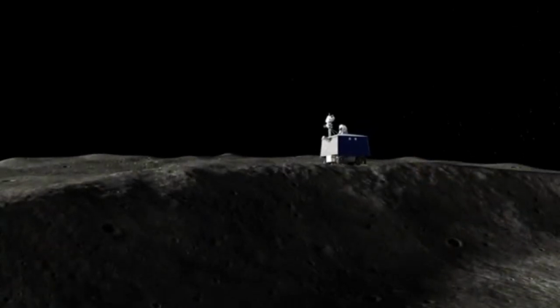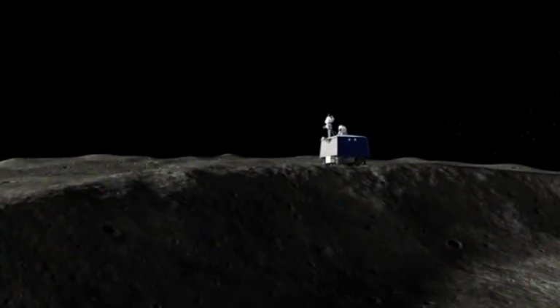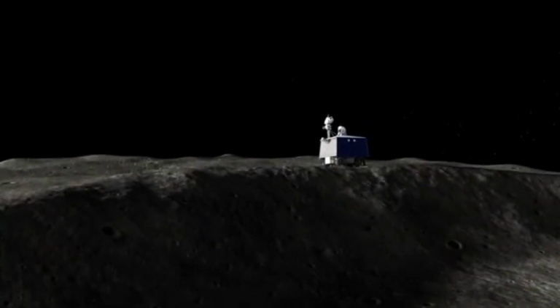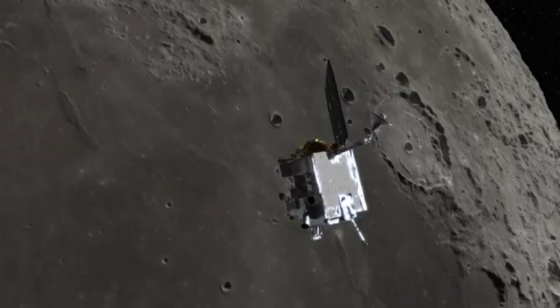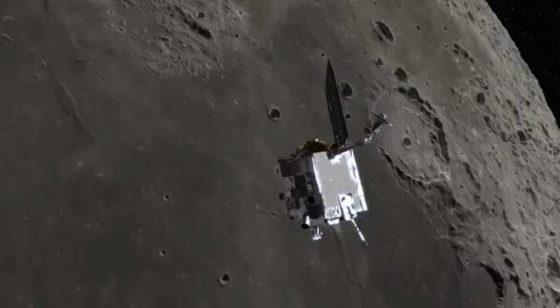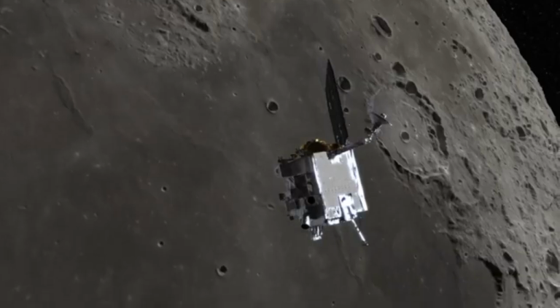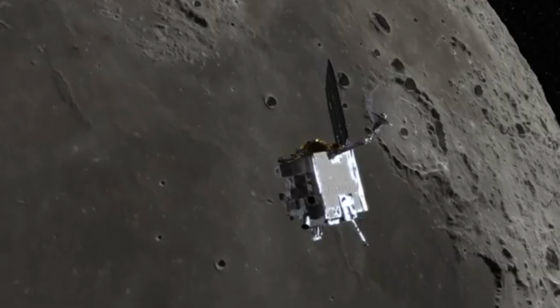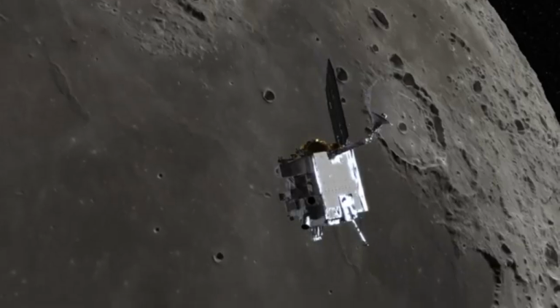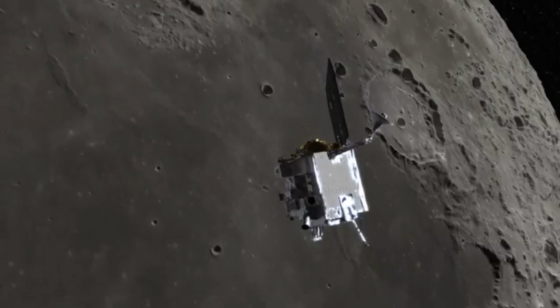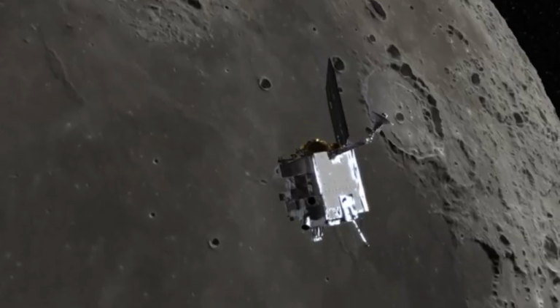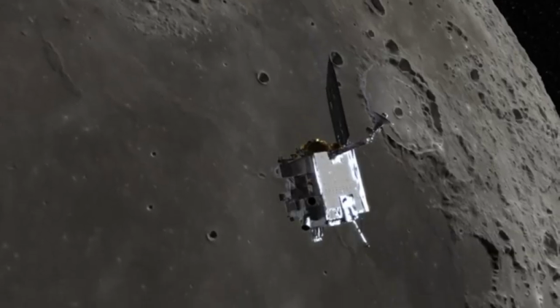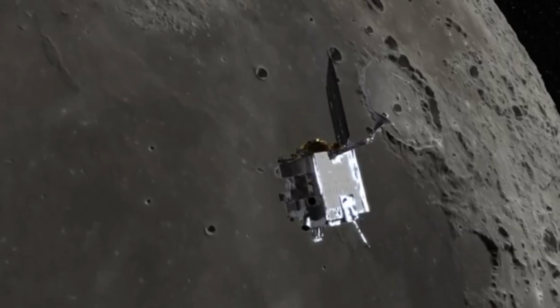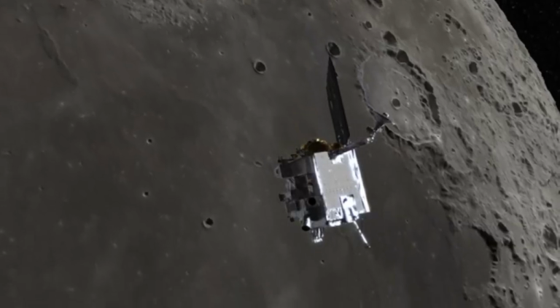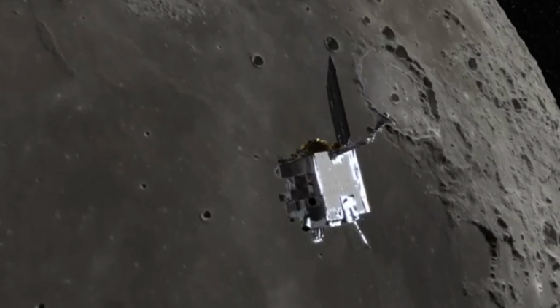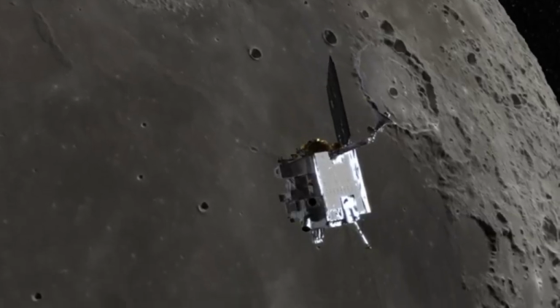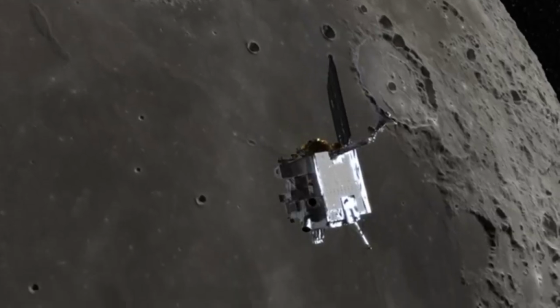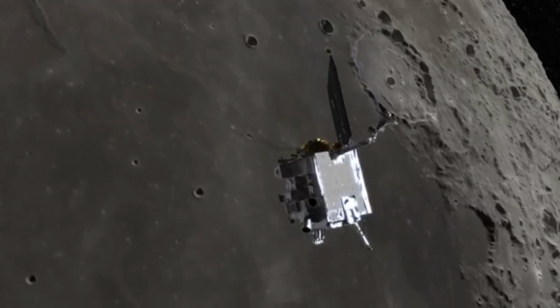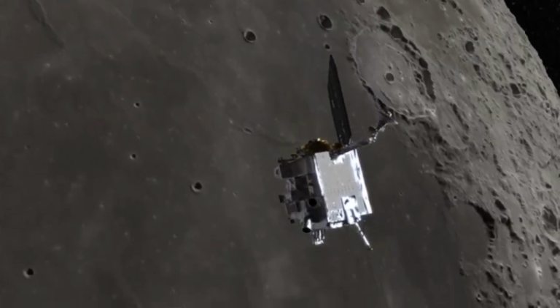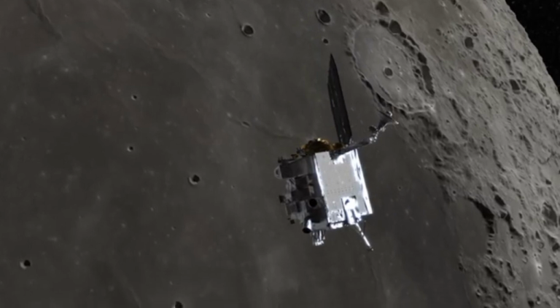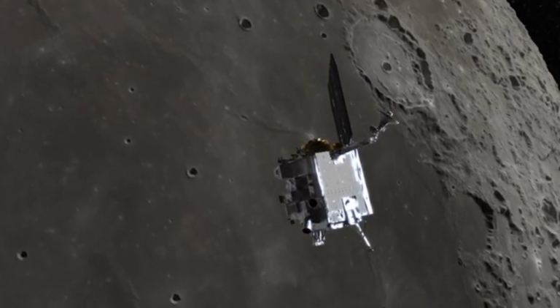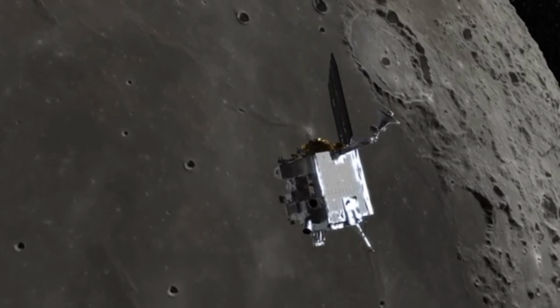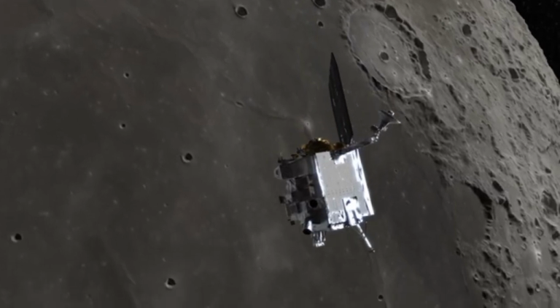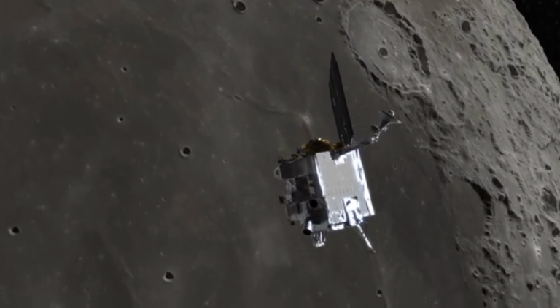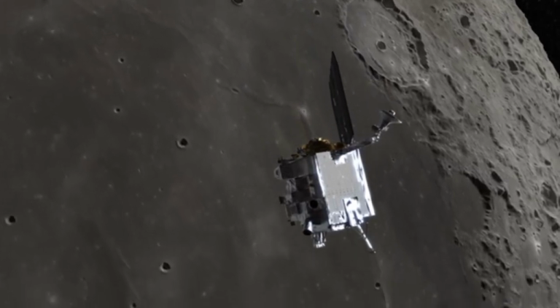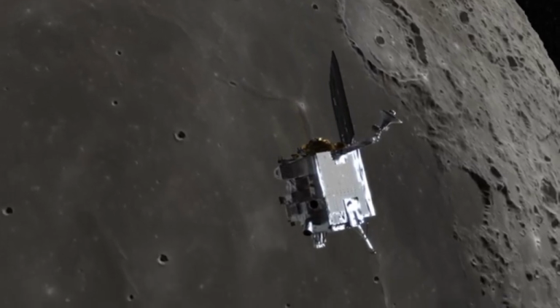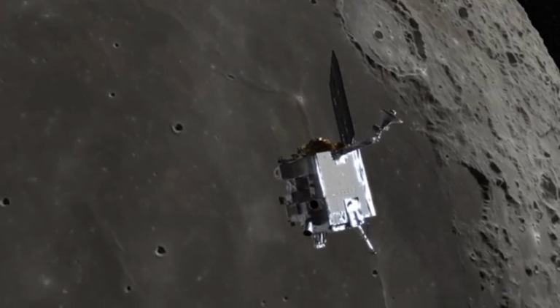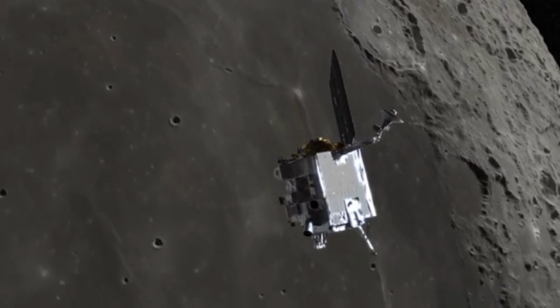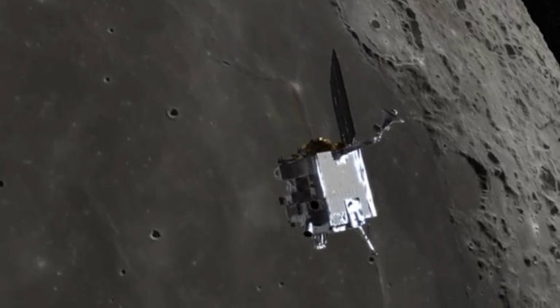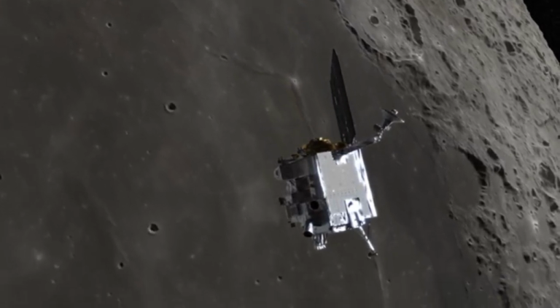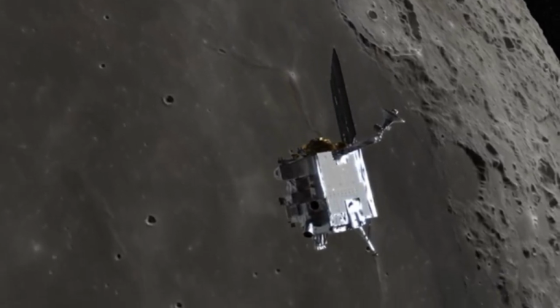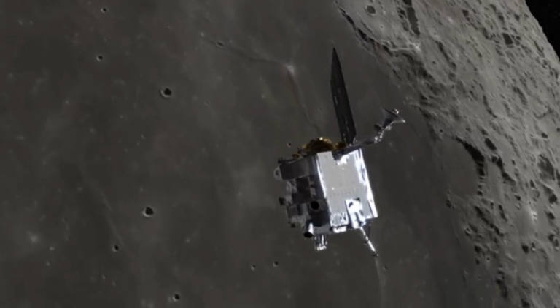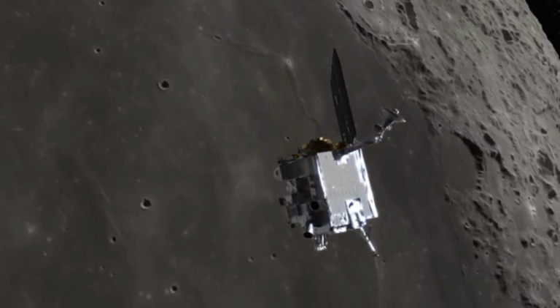It's one piece in how LRO is helping NASA usher in a new generation of lunar science.